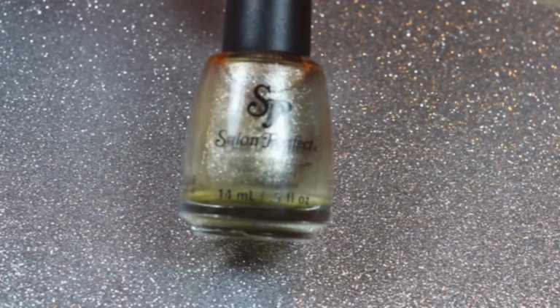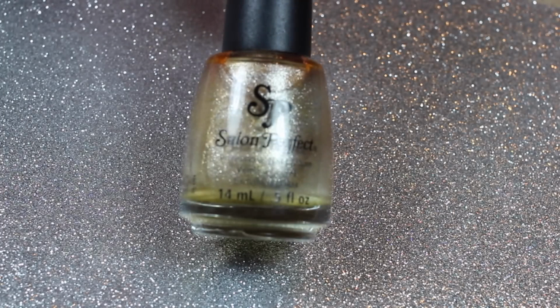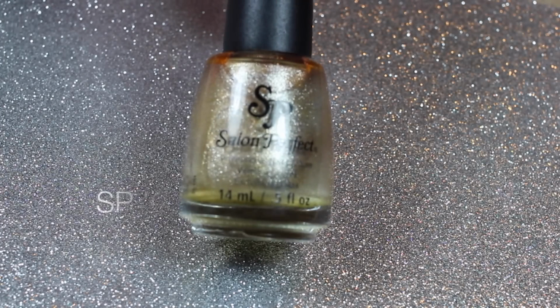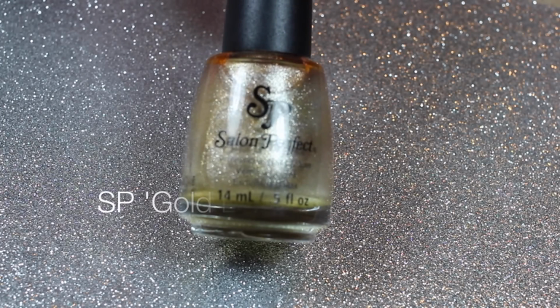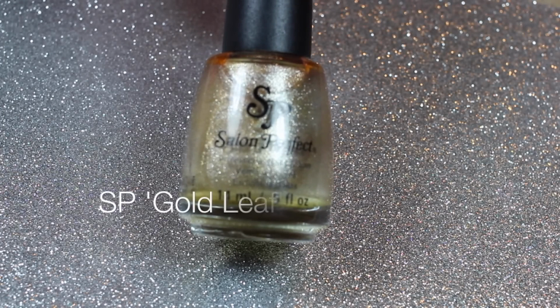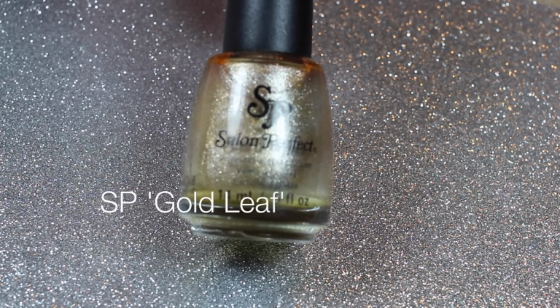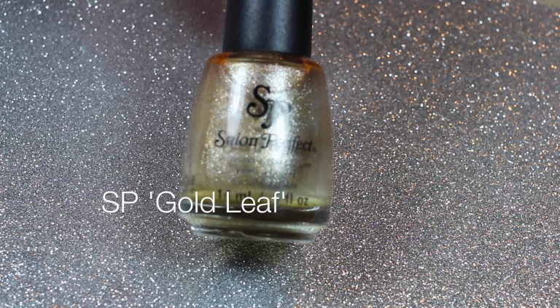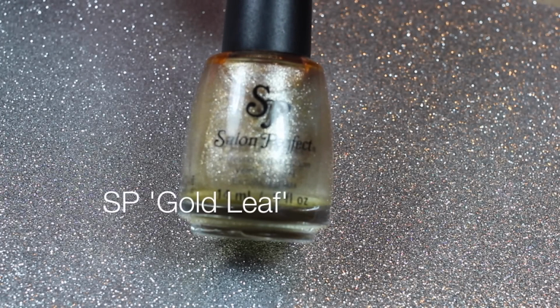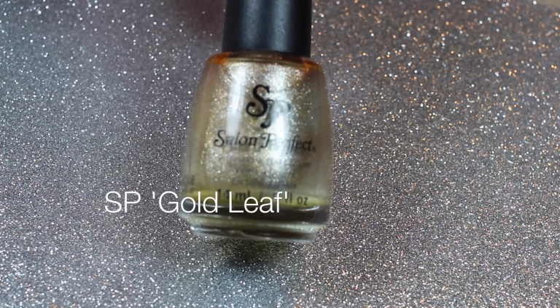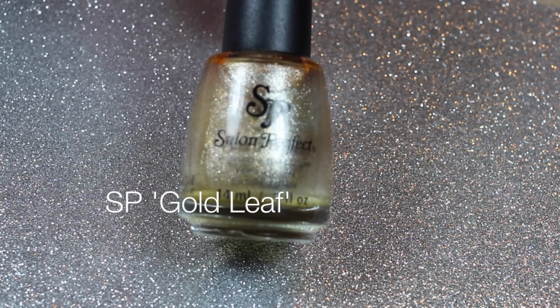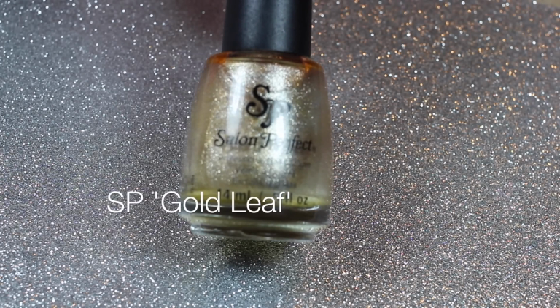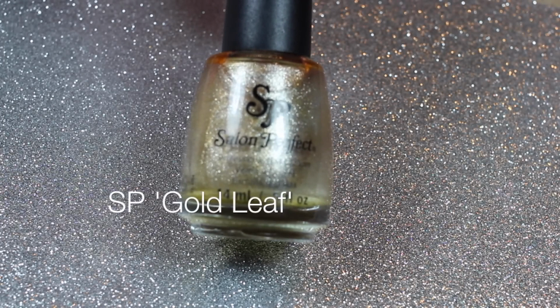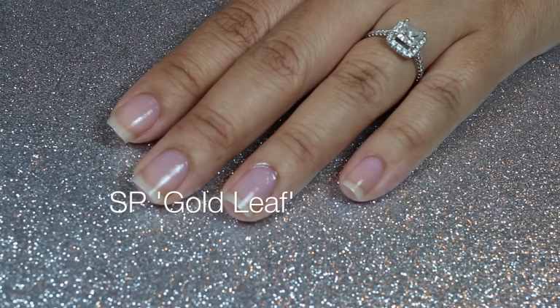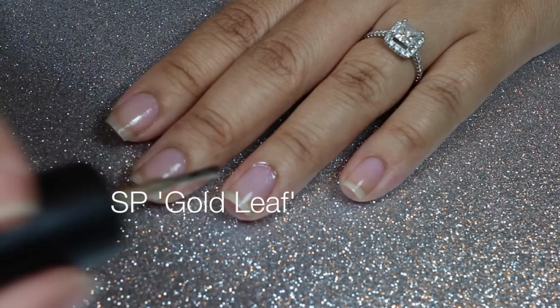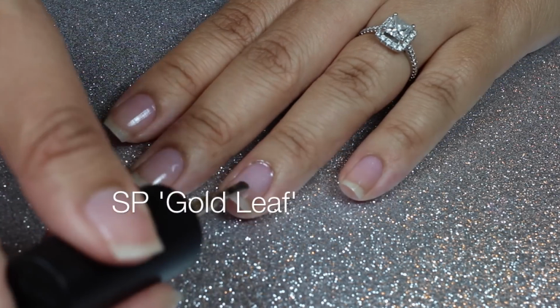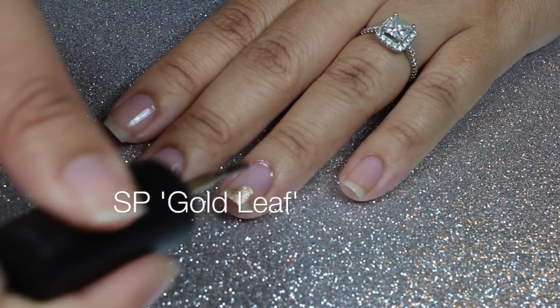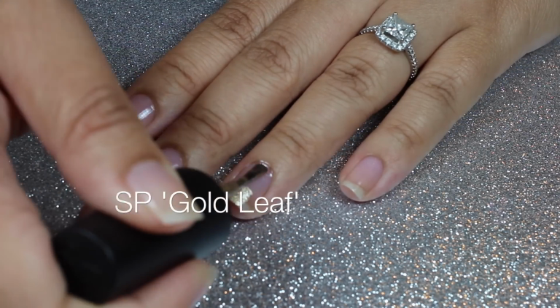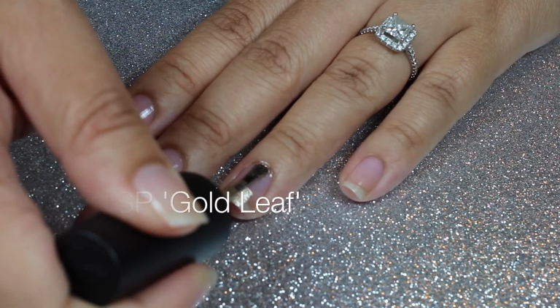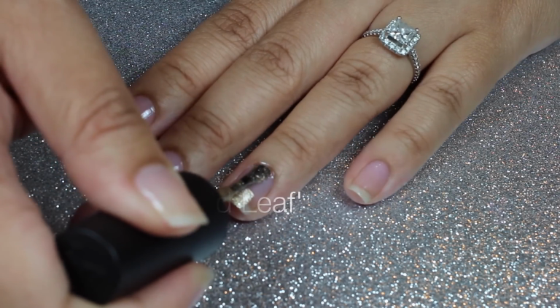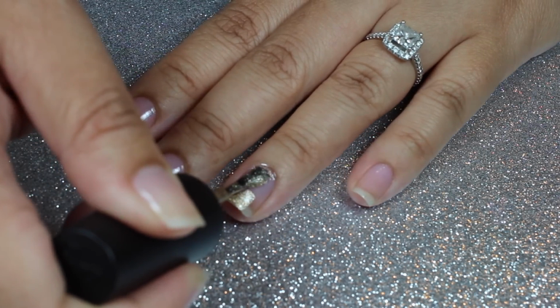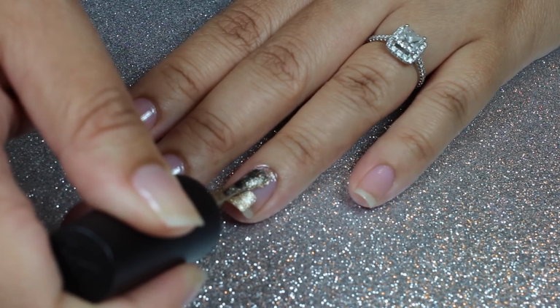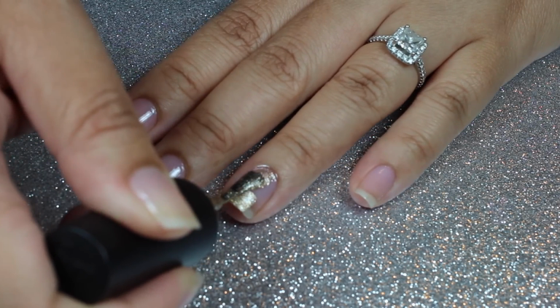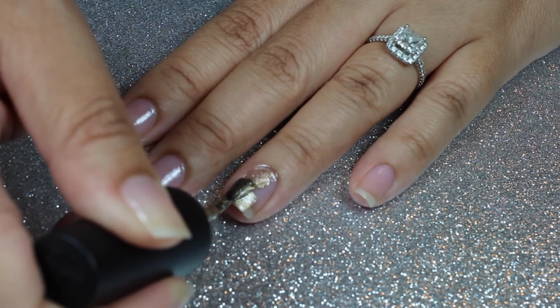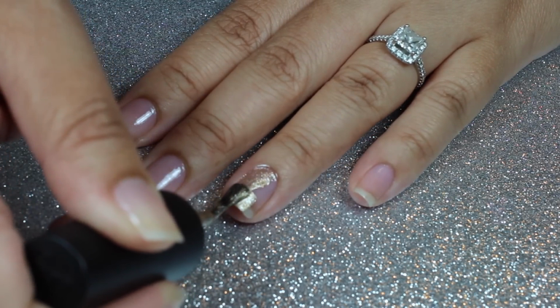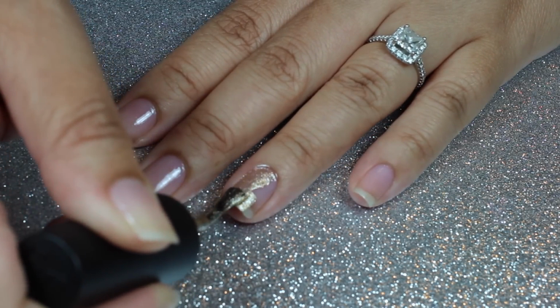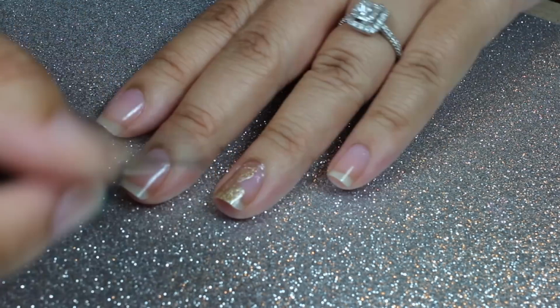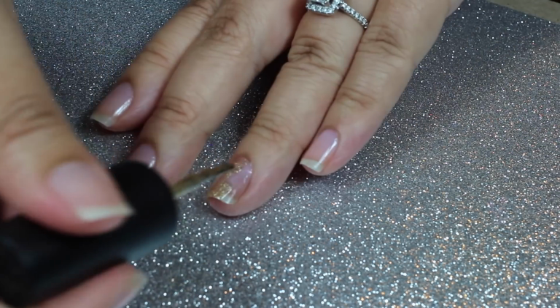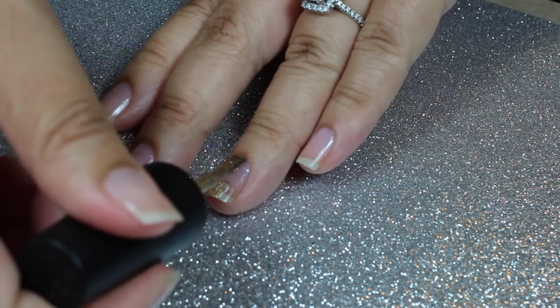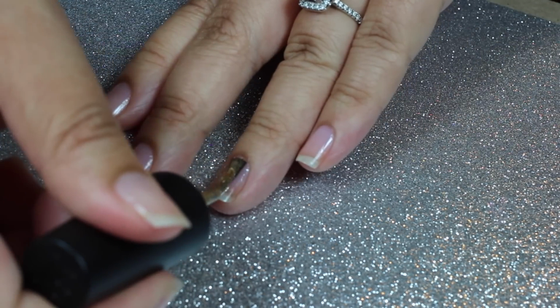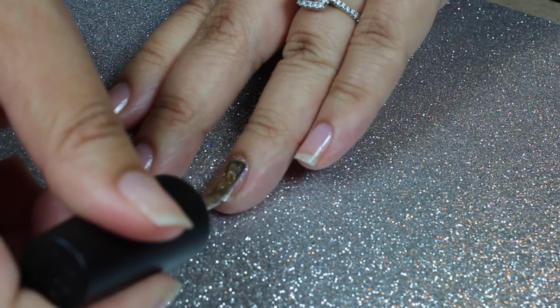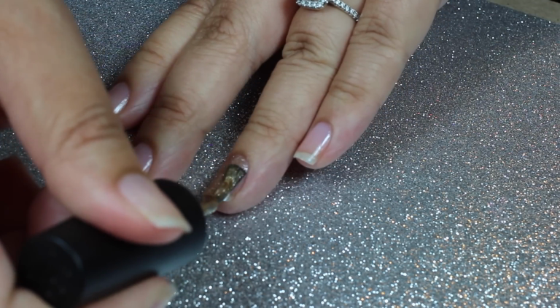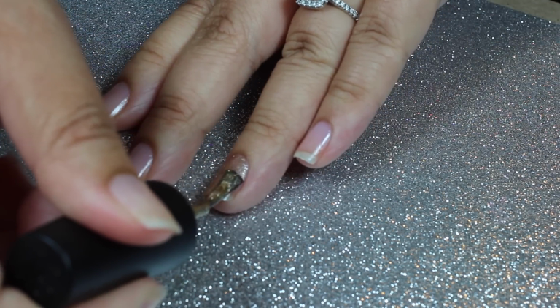First, I use Salon Perfect Gold Leaf as my base color on my ring finger.